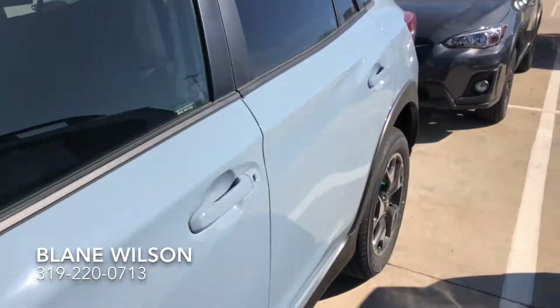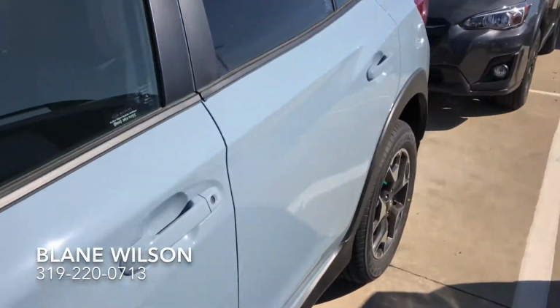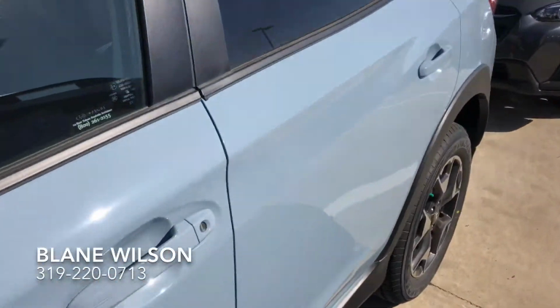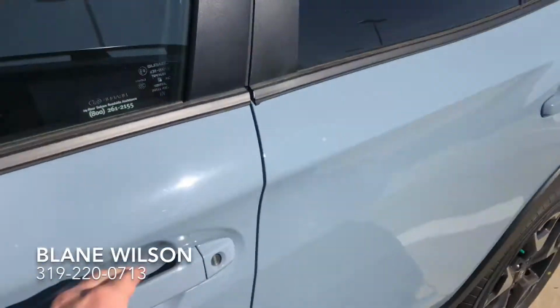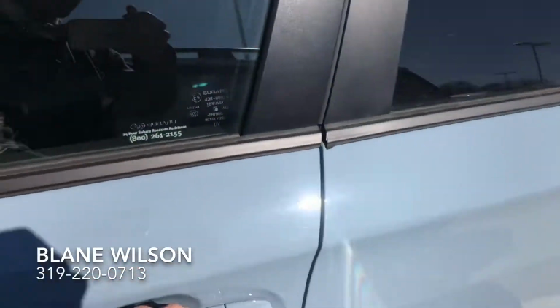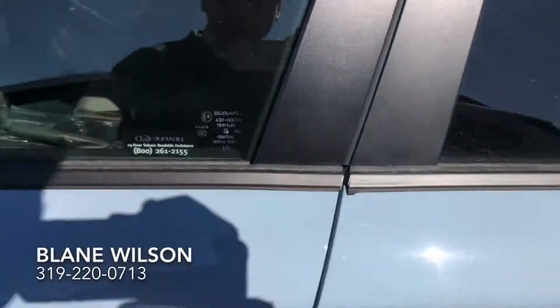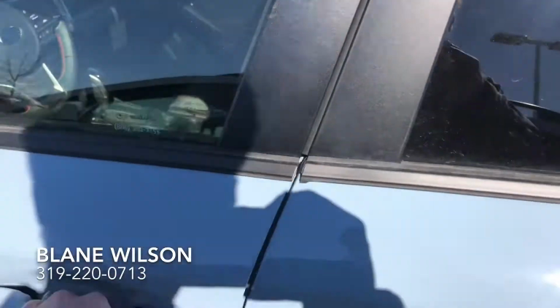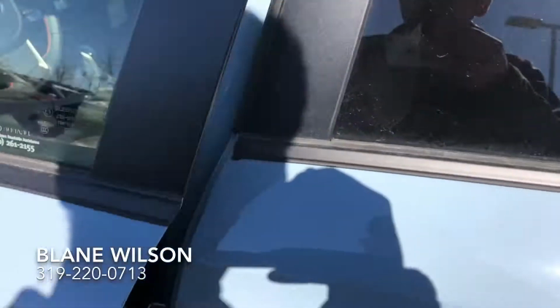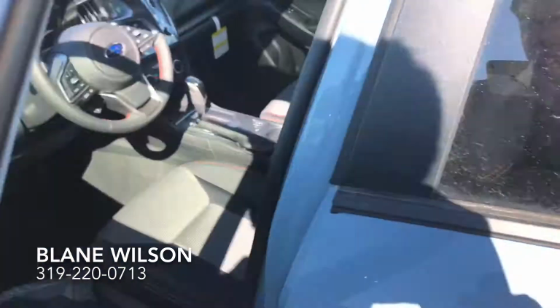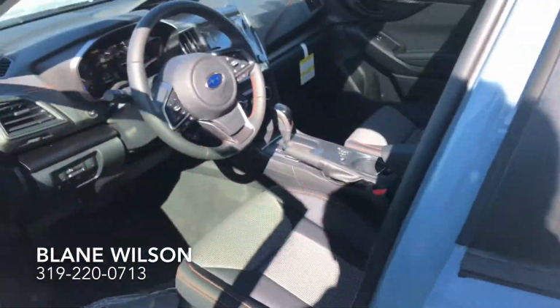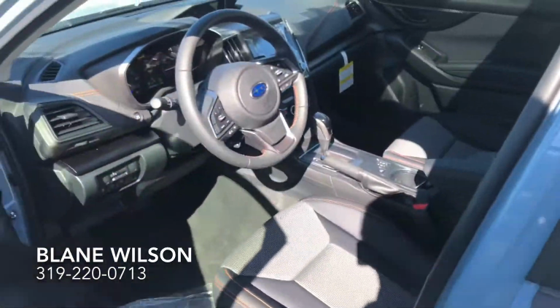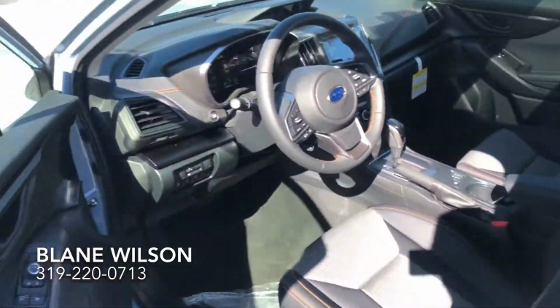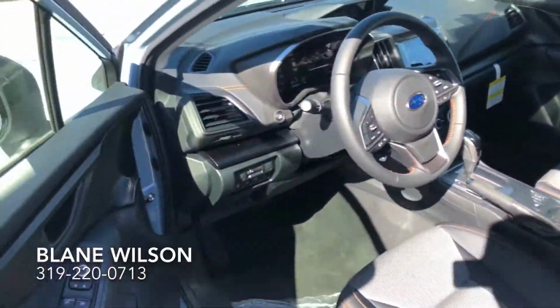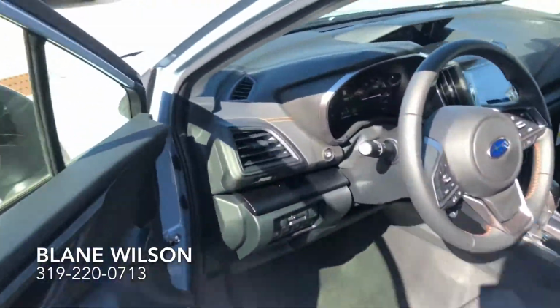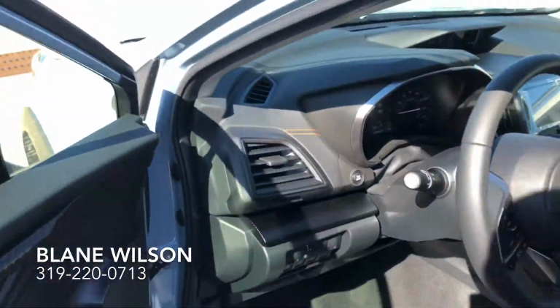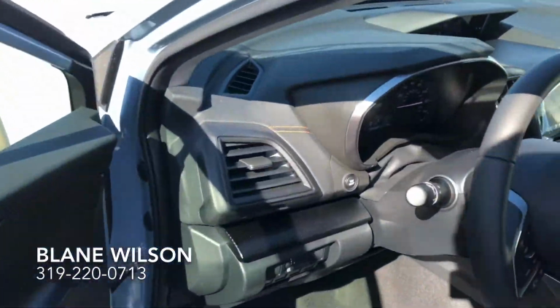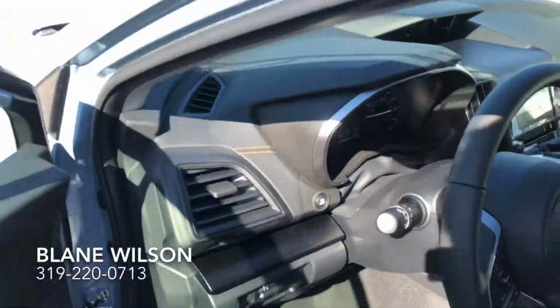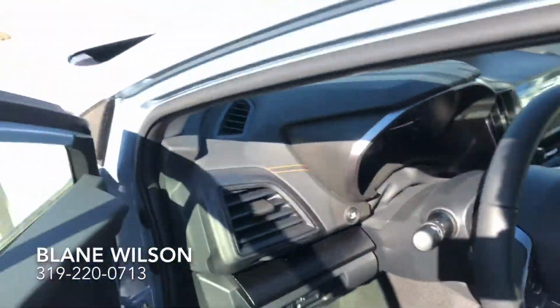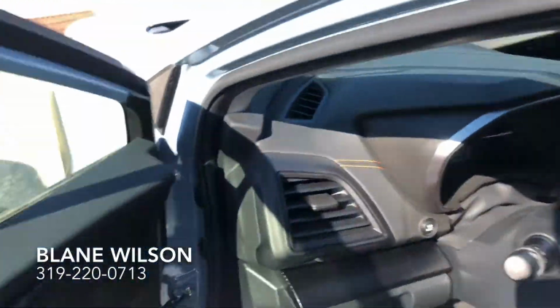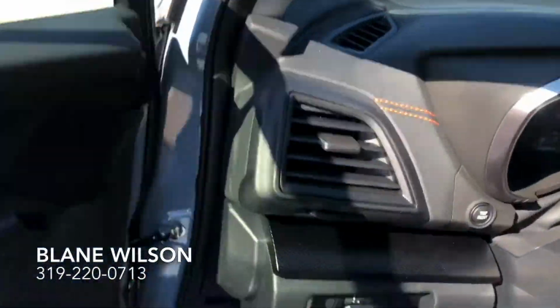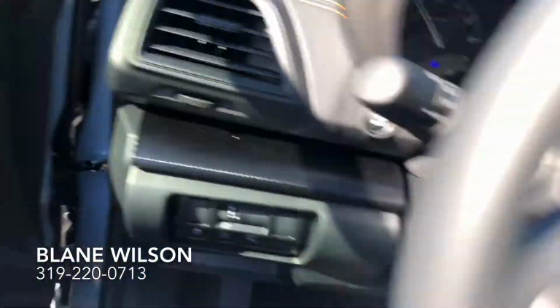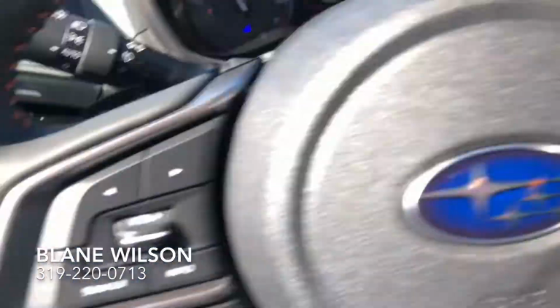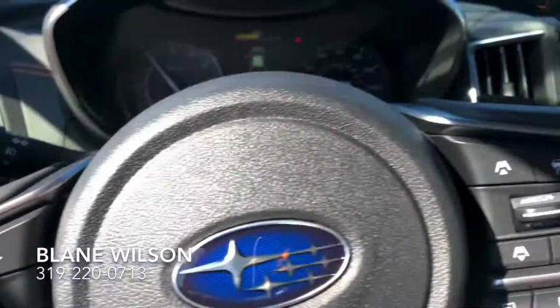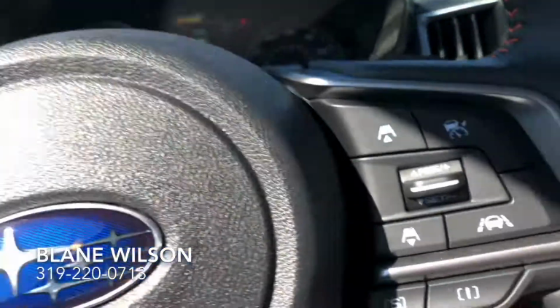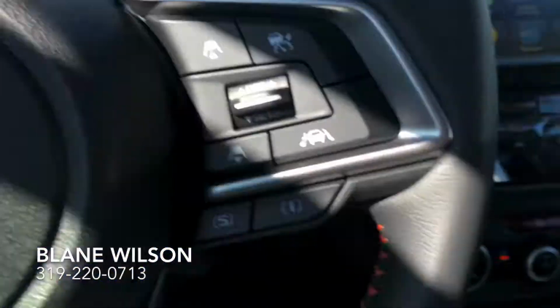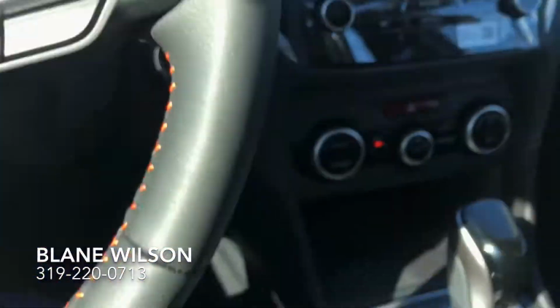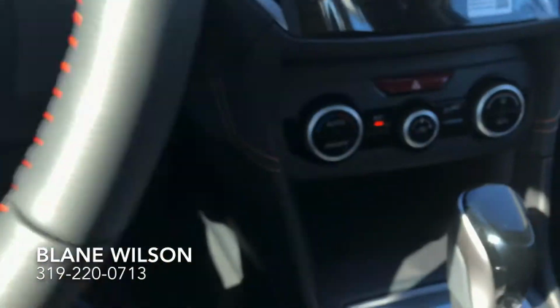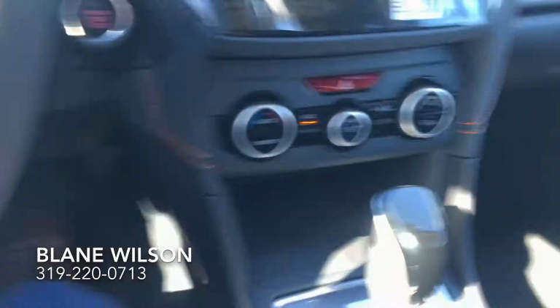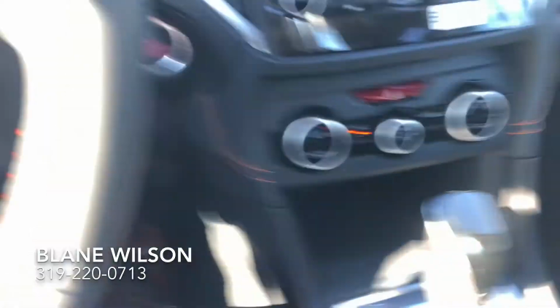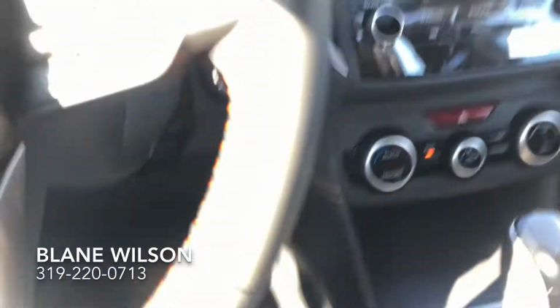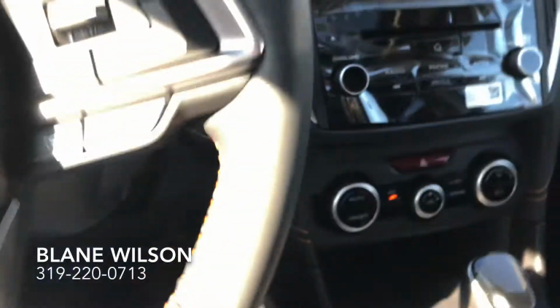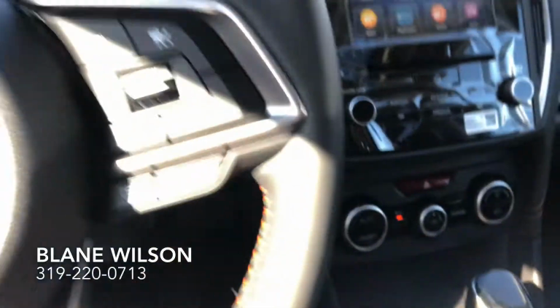Come on inside here. It does have keyless entry, so it is a push-button start vehicle.